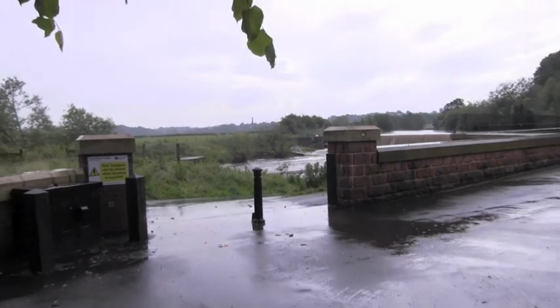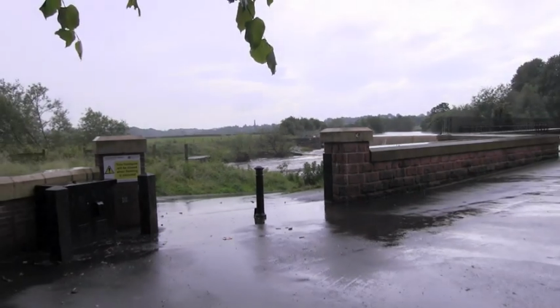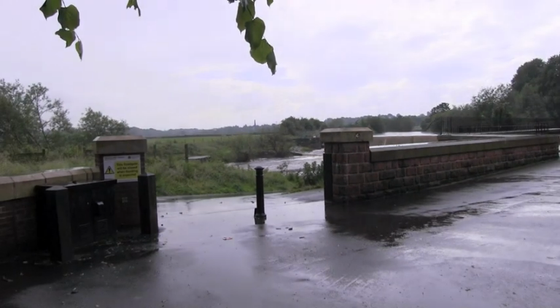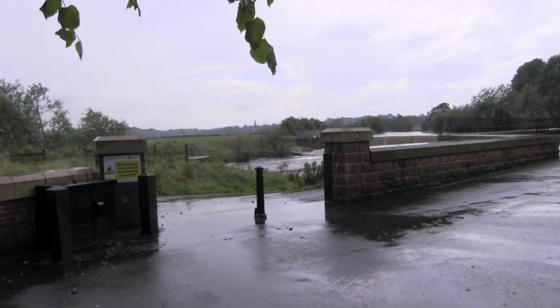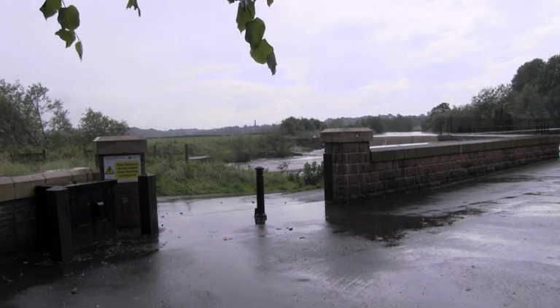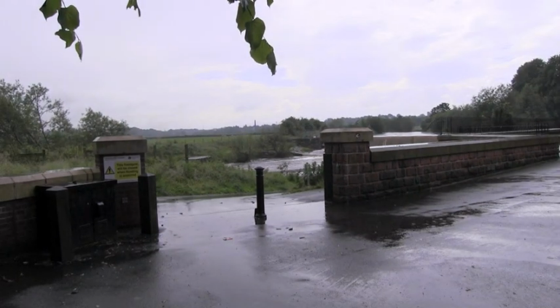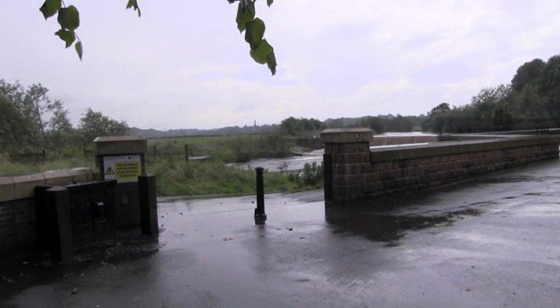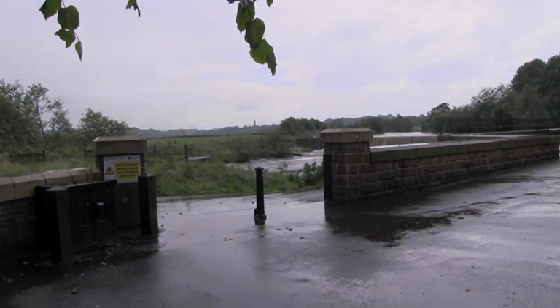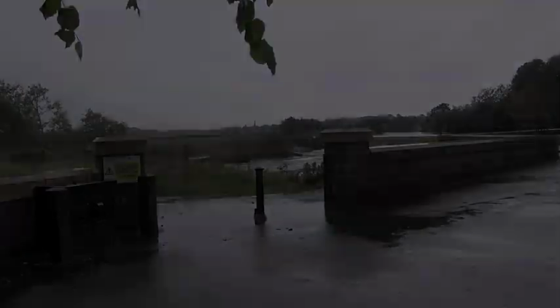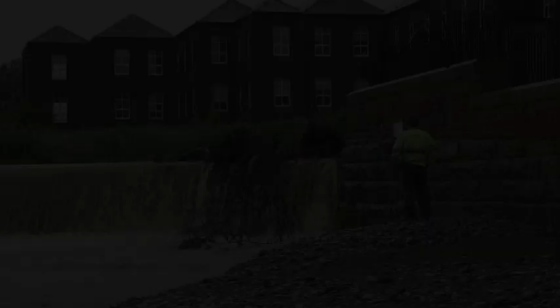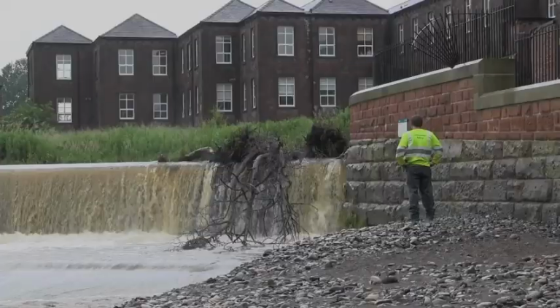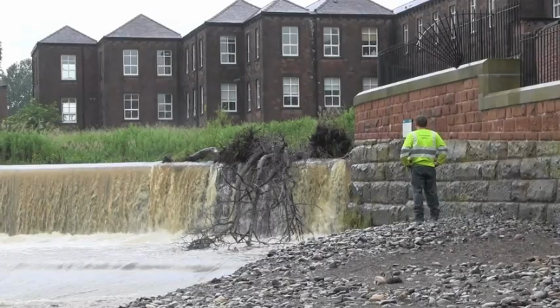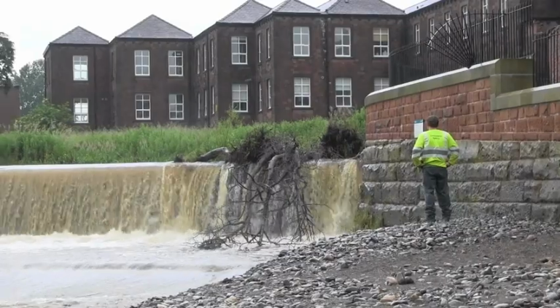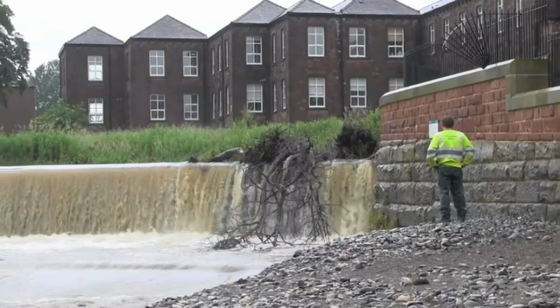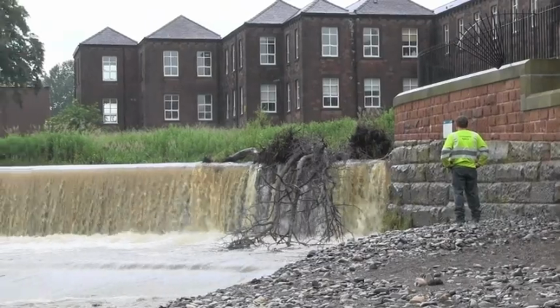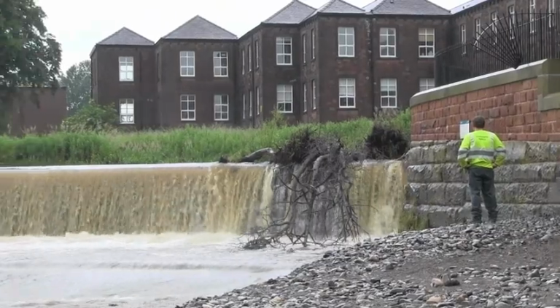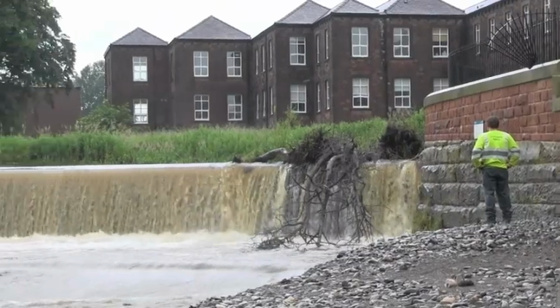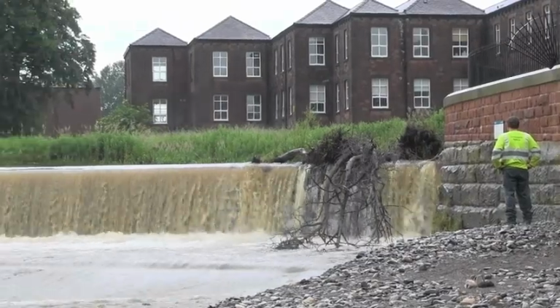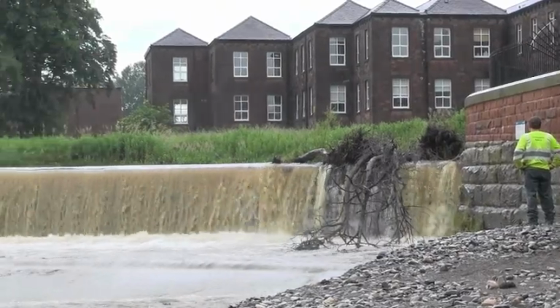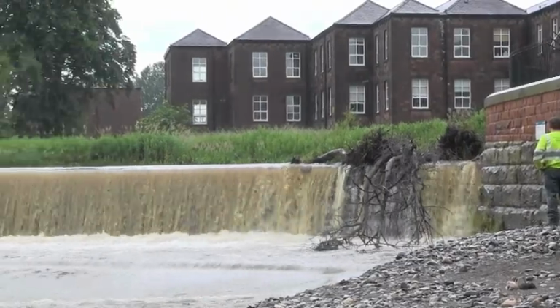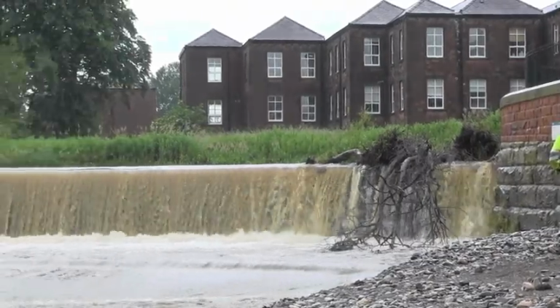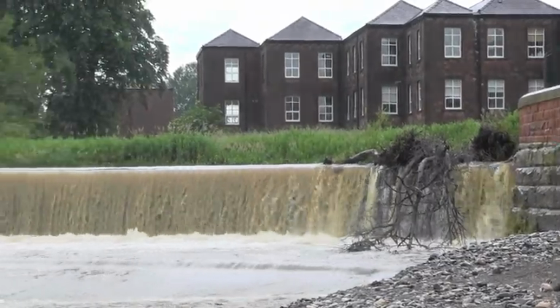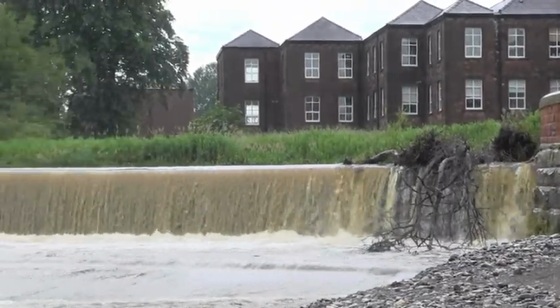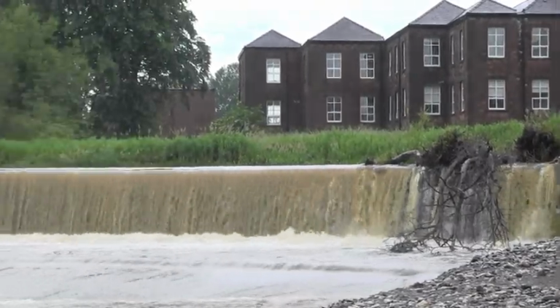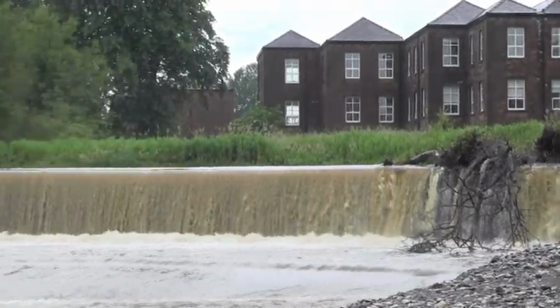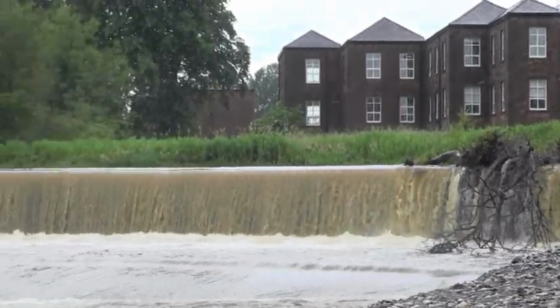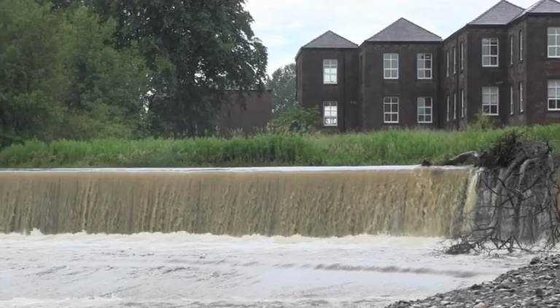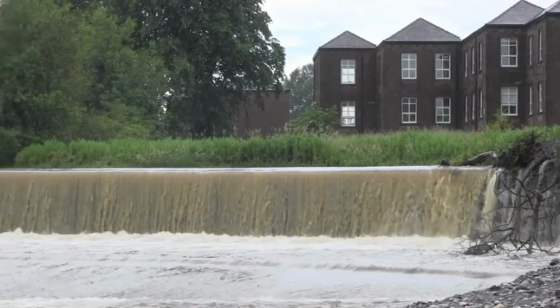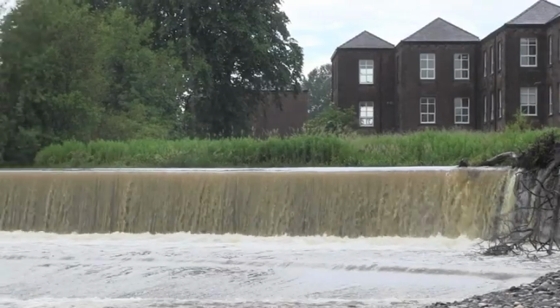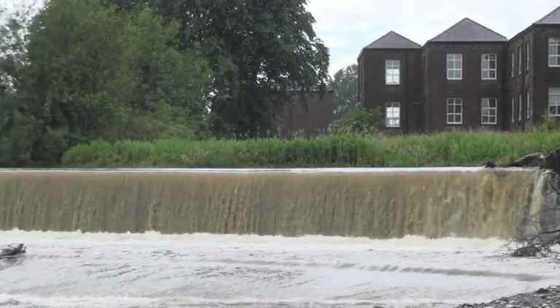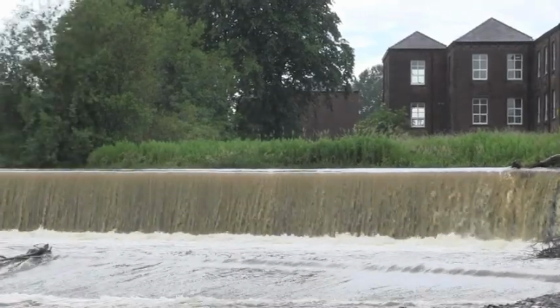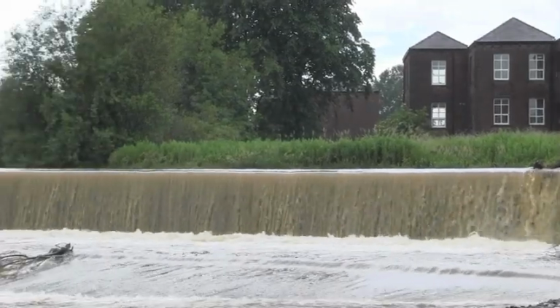We also check for obstructions within the channel, which are cleared when safe and conditions allow.